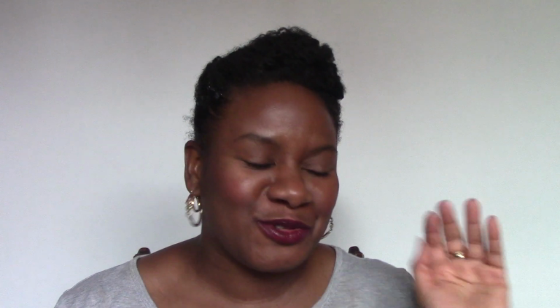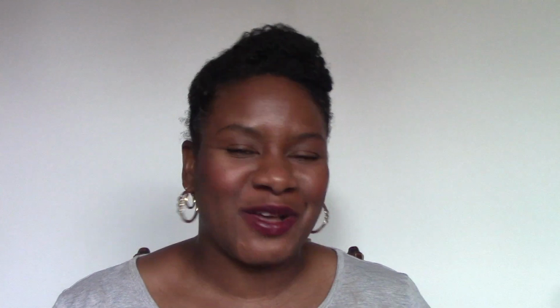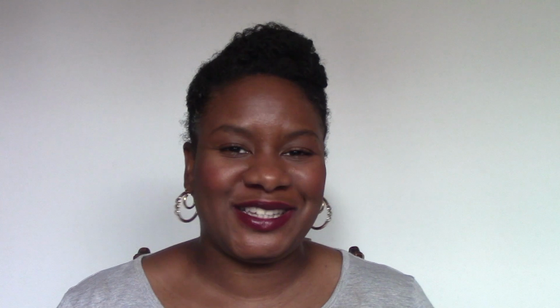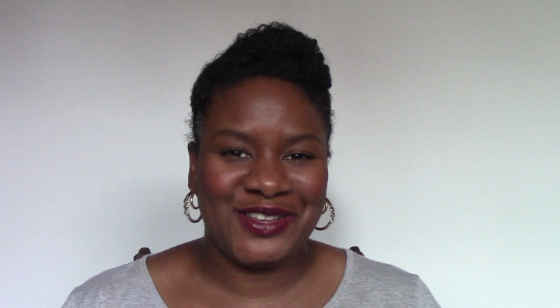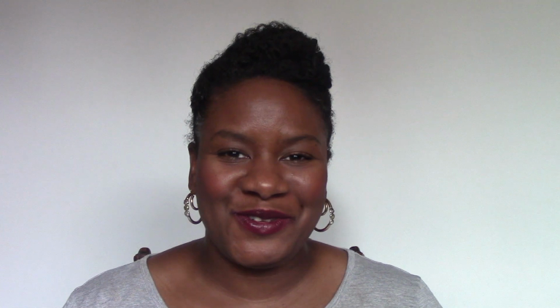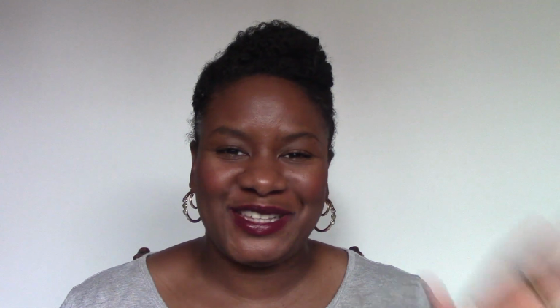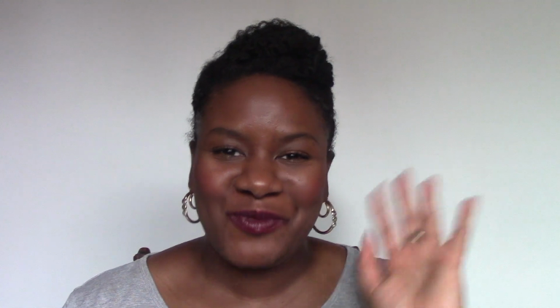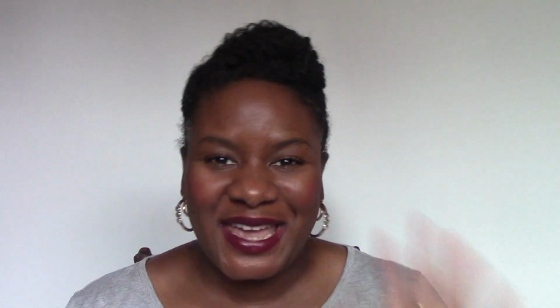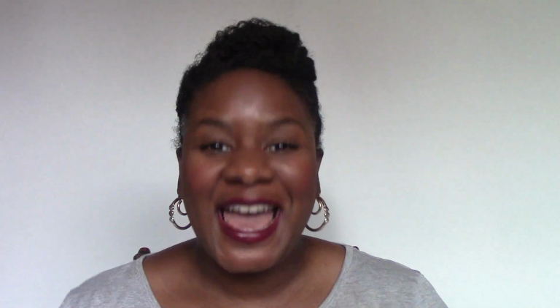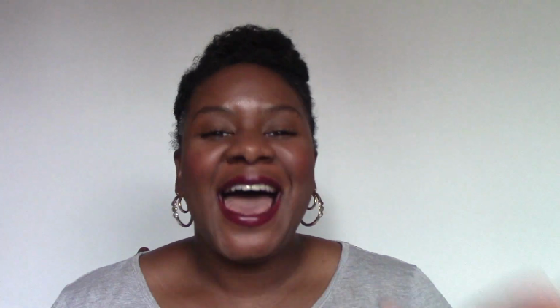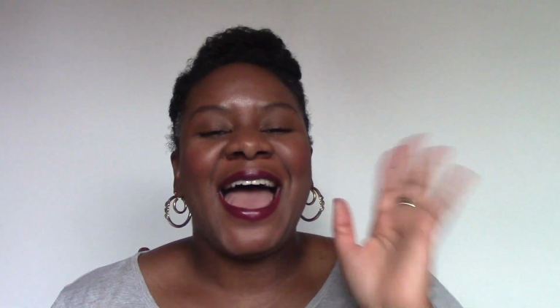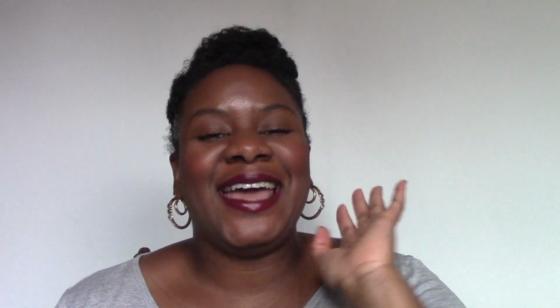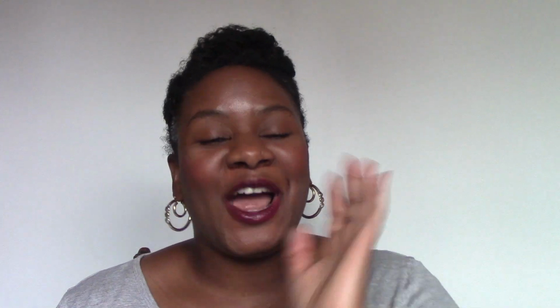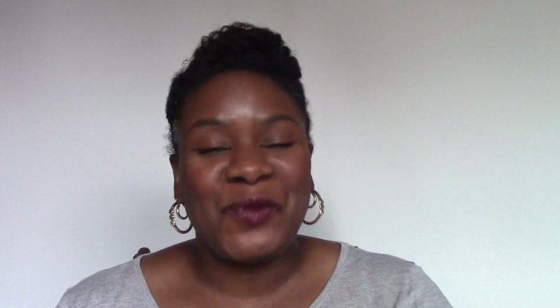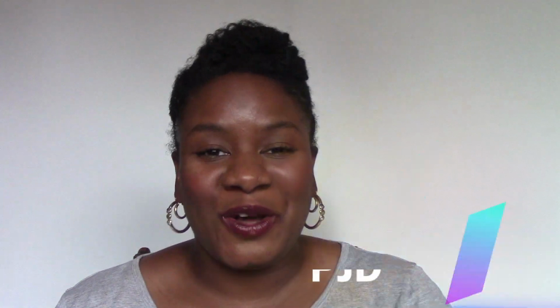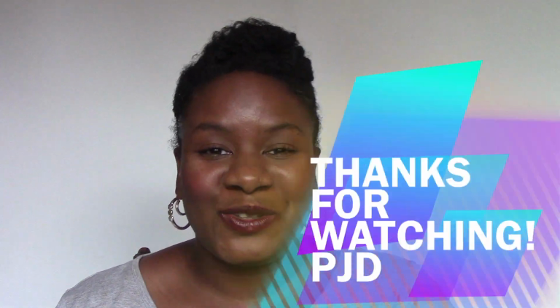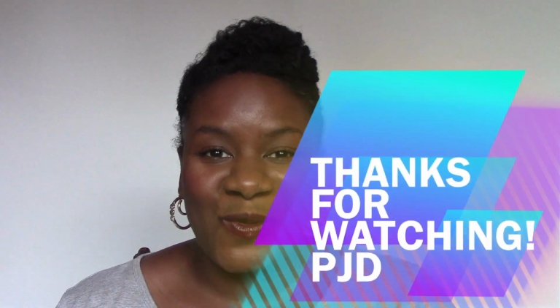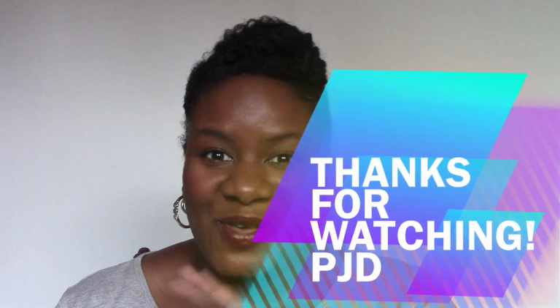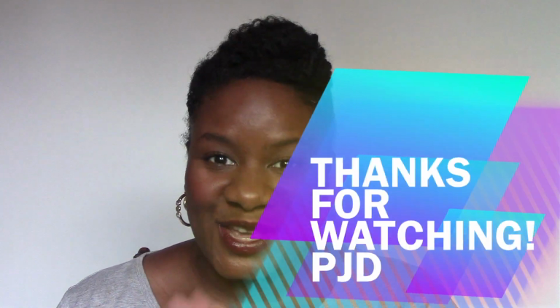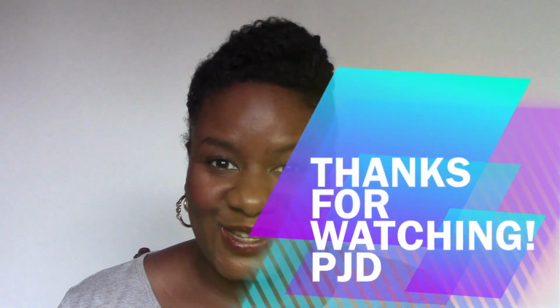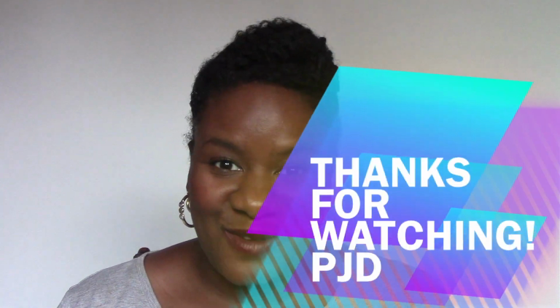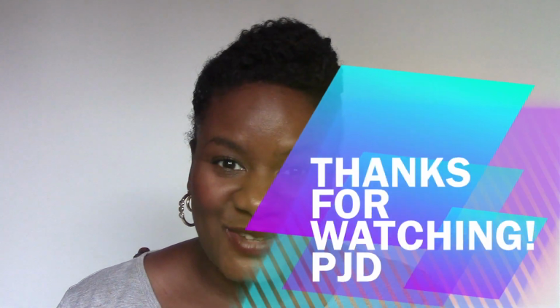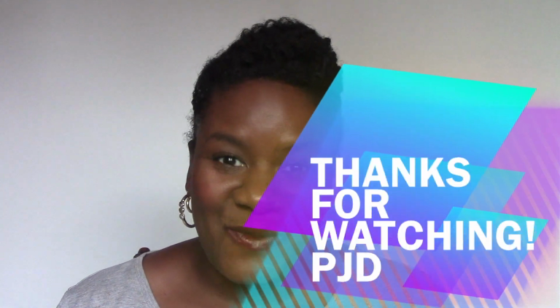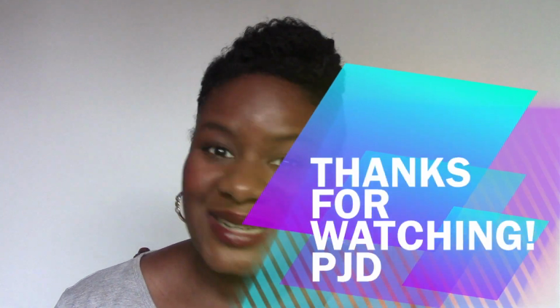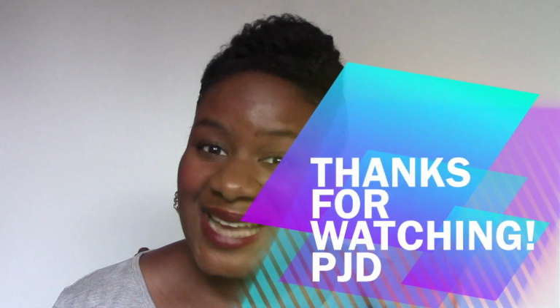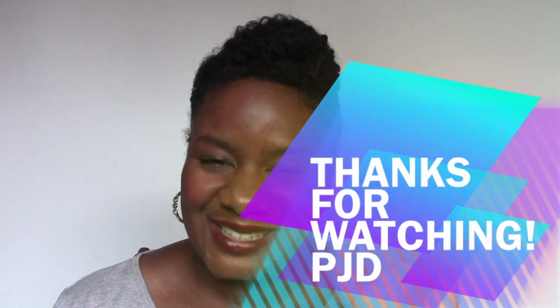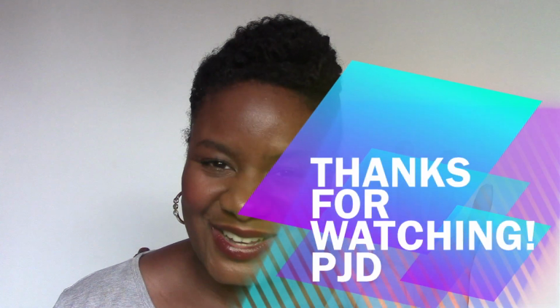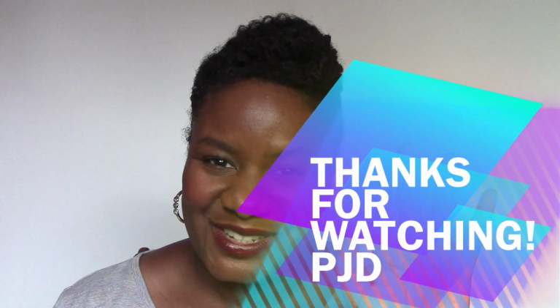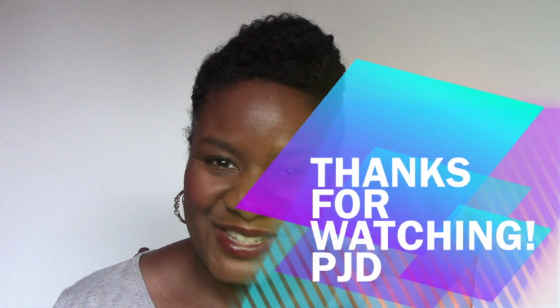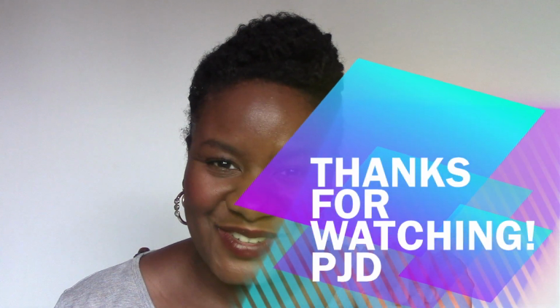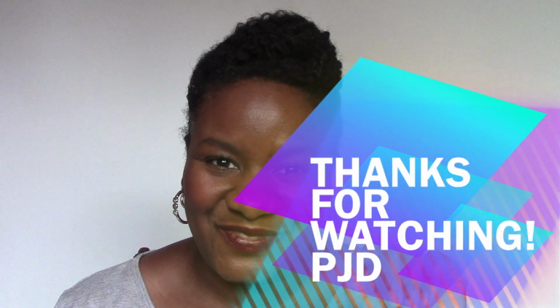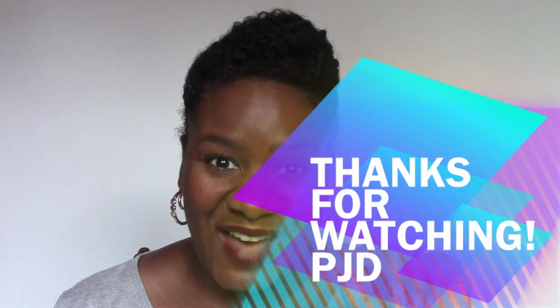What's New This Week! I hope you're all doing well. Thank you so much for watching. I'll talk to you soon. Bye.